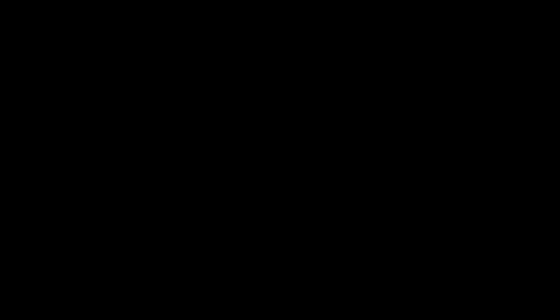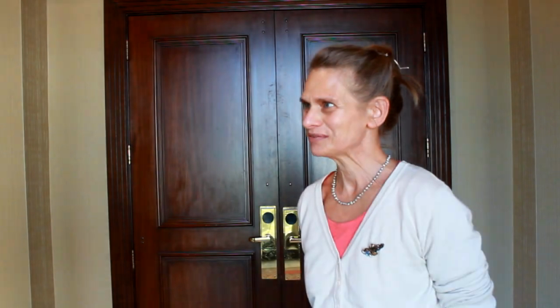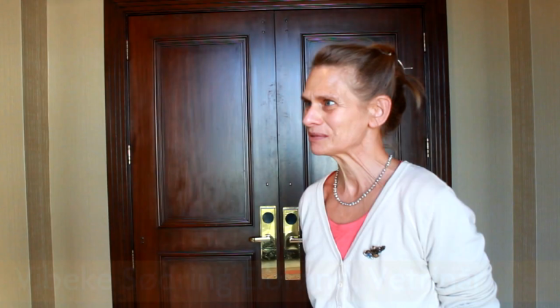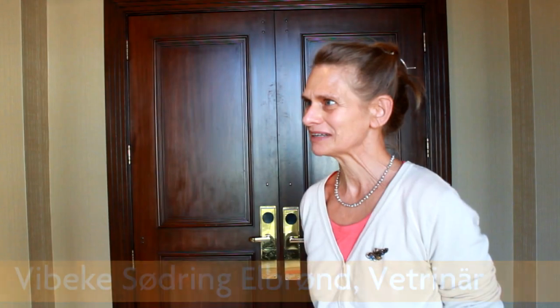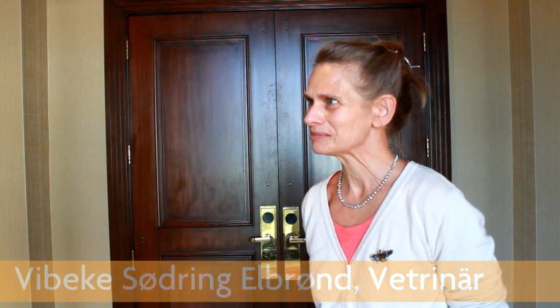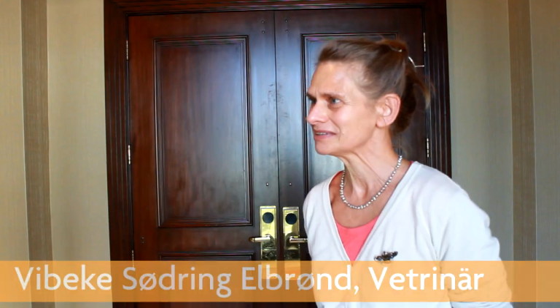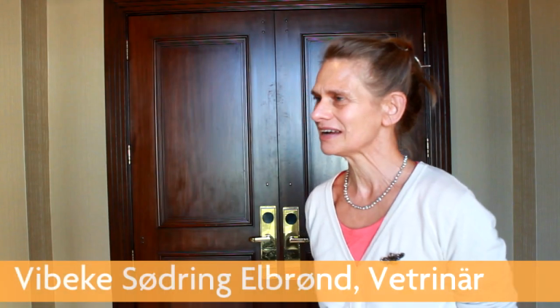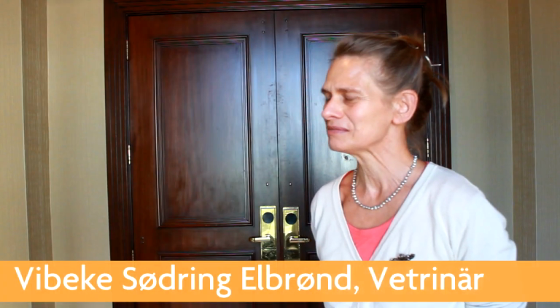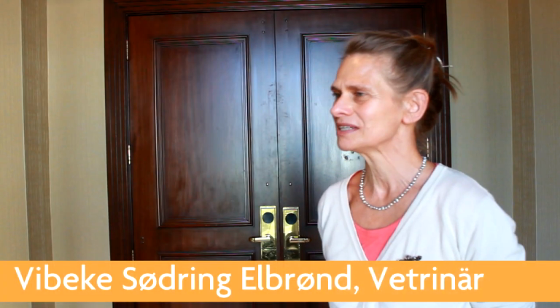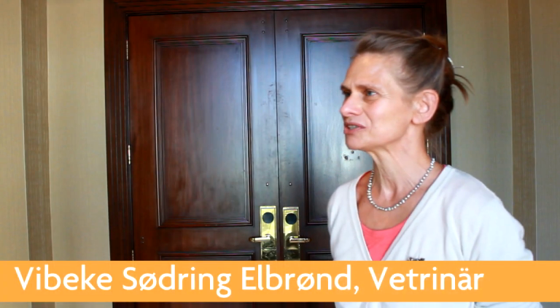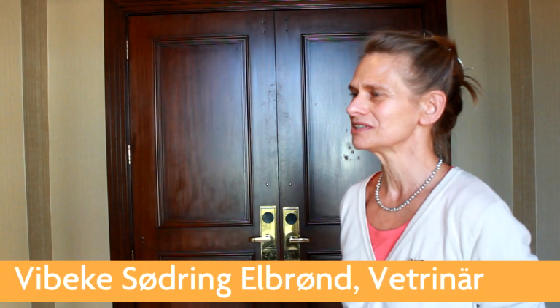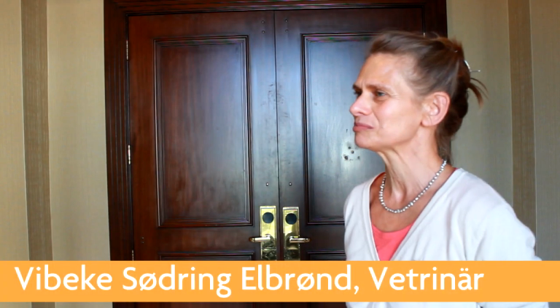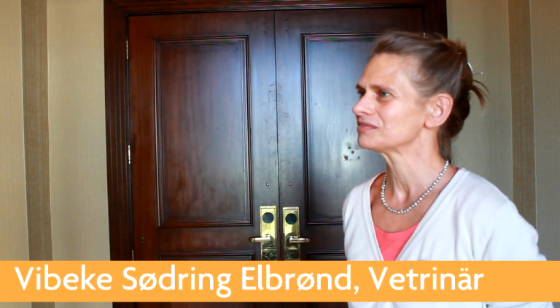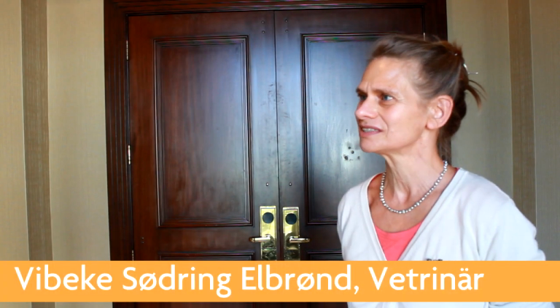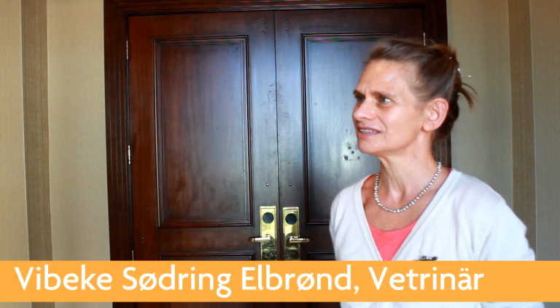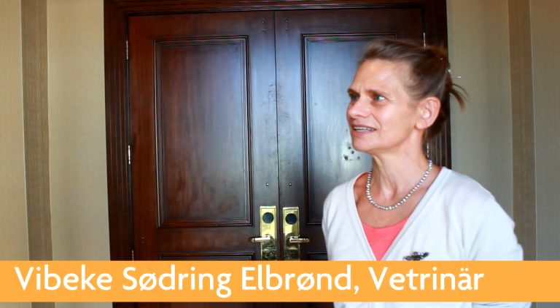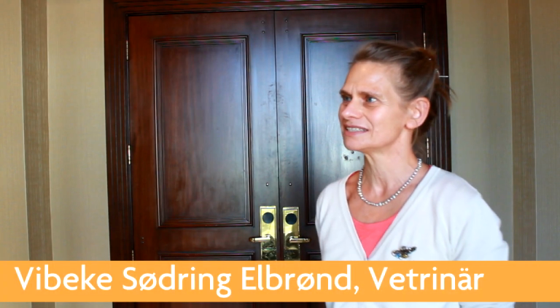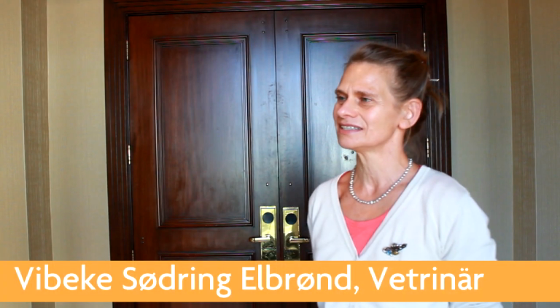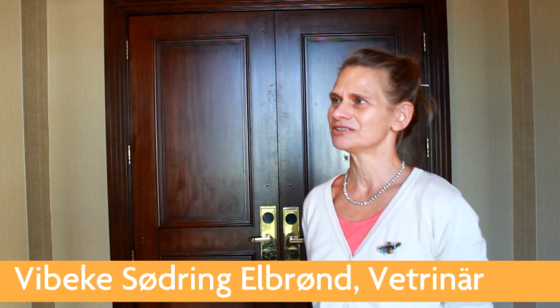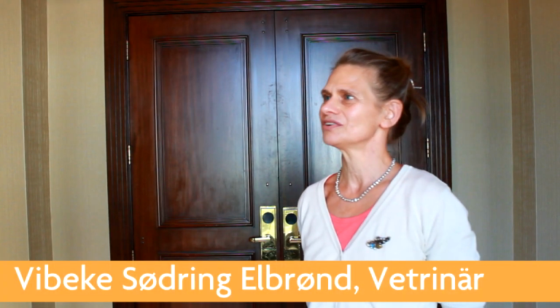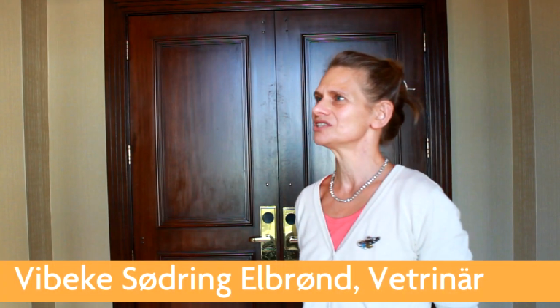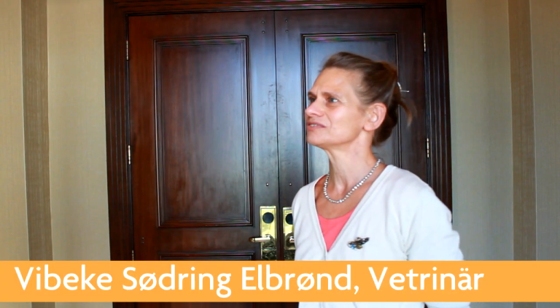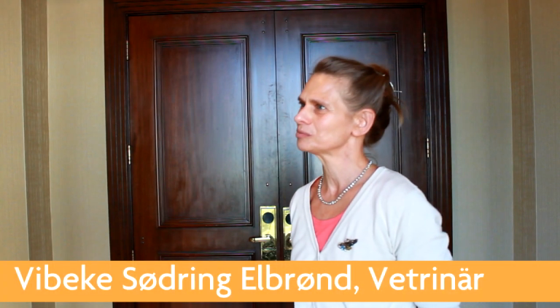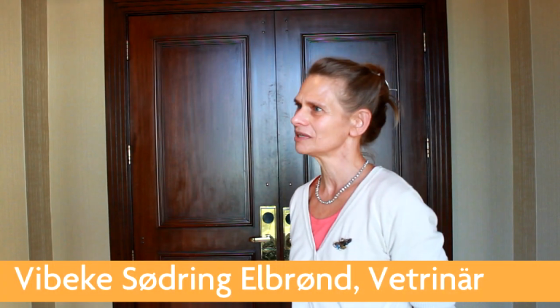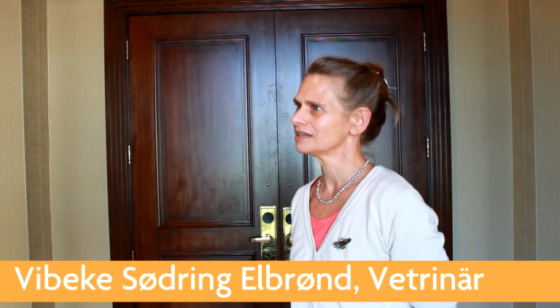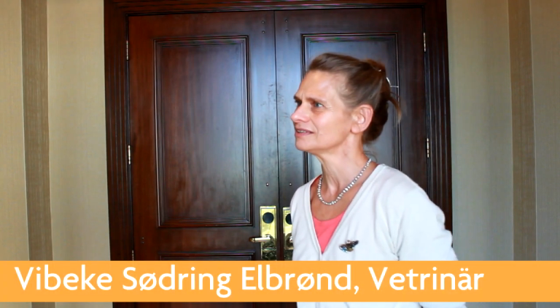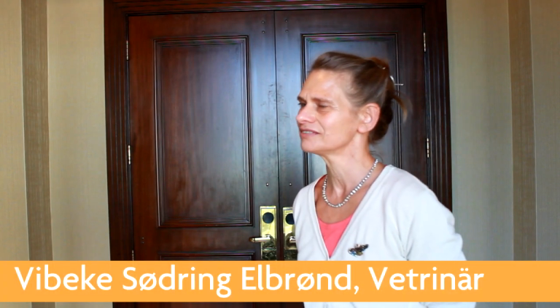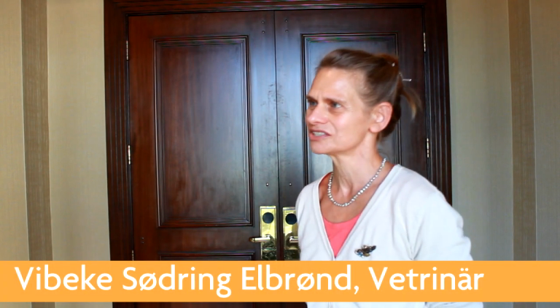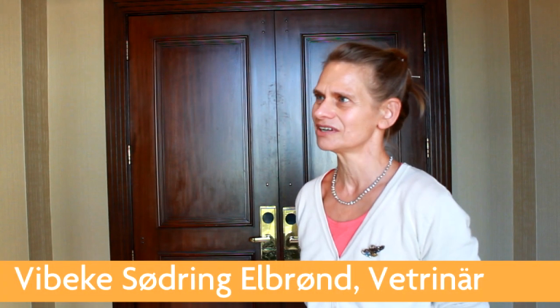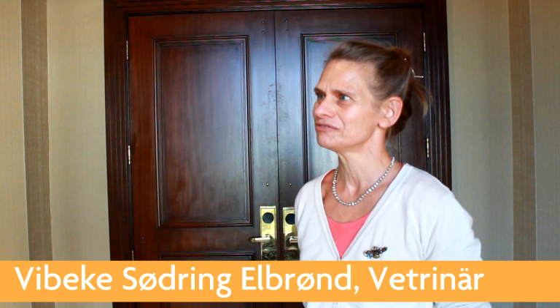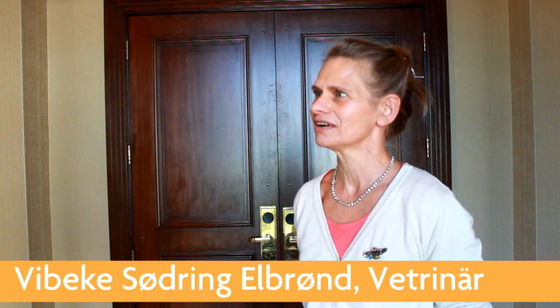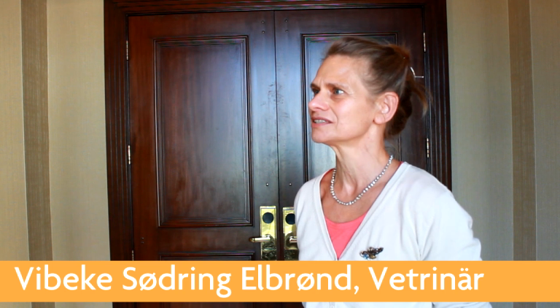I'm Bibike Elvorn. I'm an associate professor at the University of Copenhagen, the veterinary faculty.